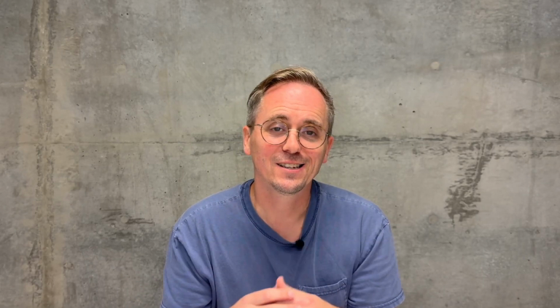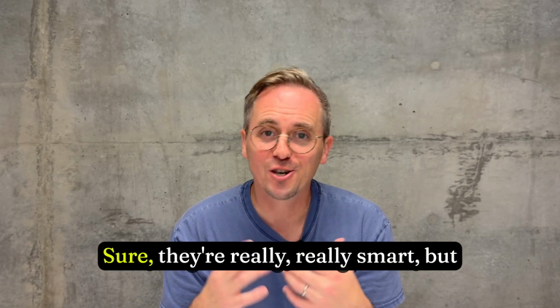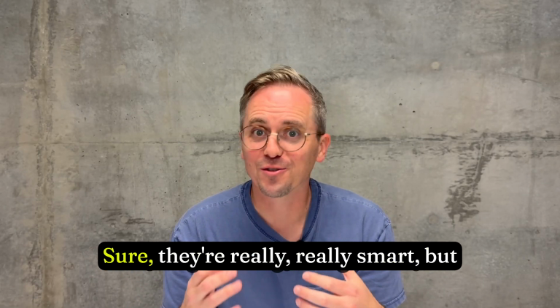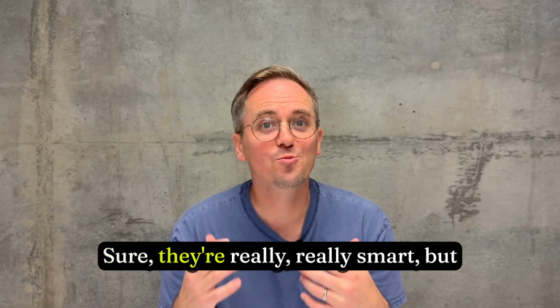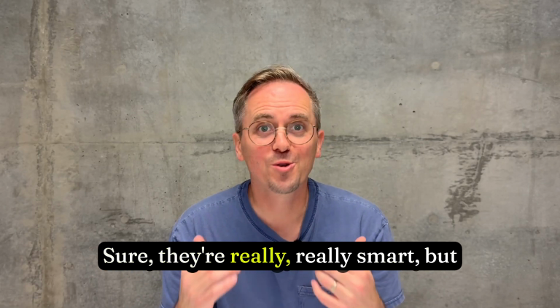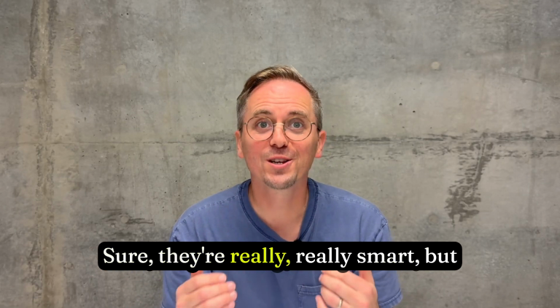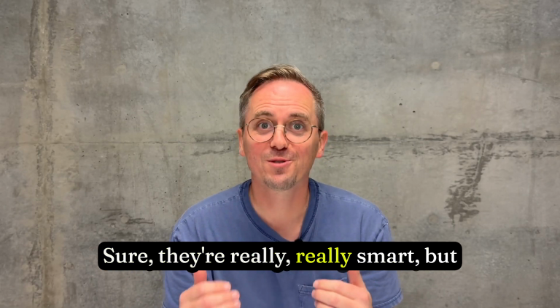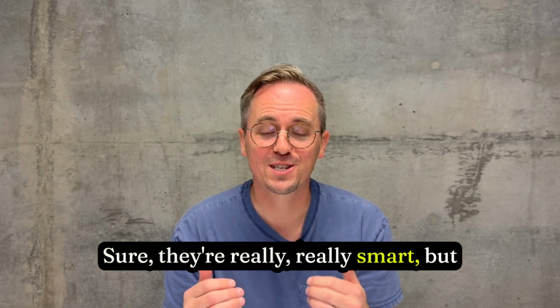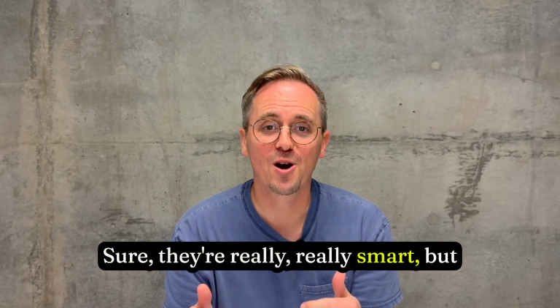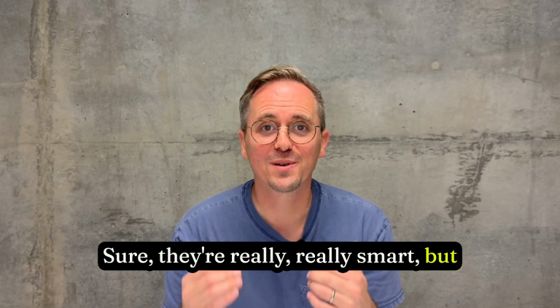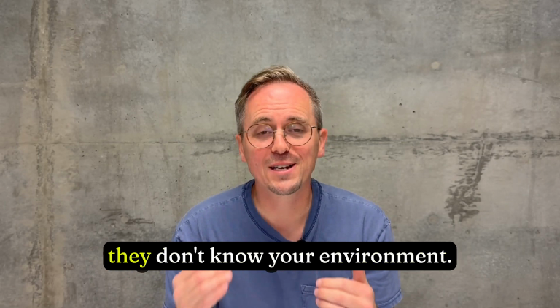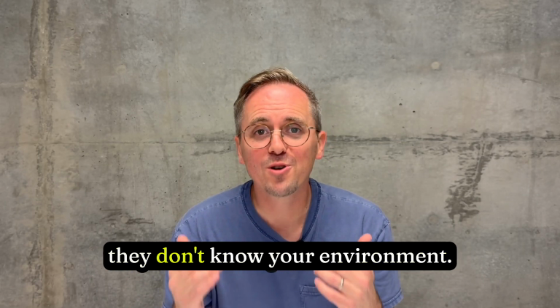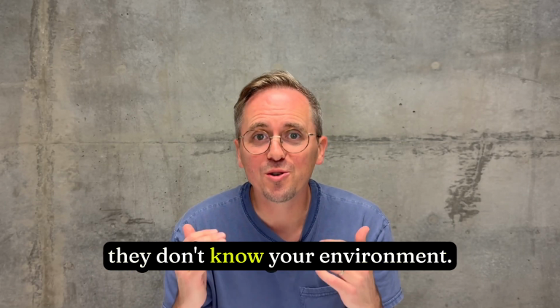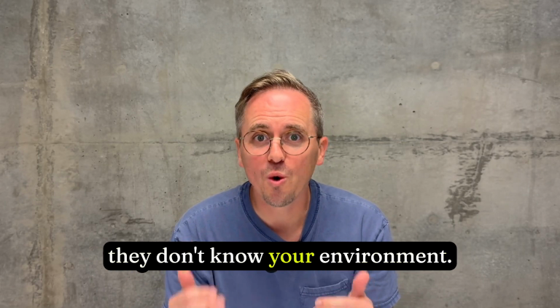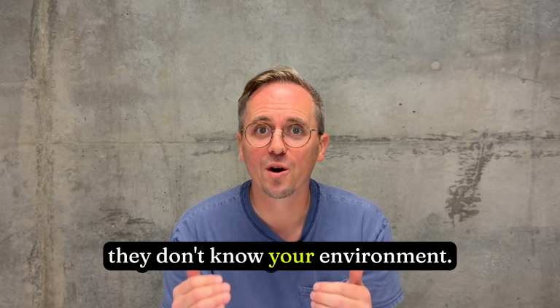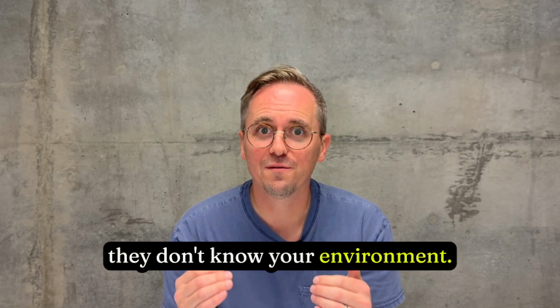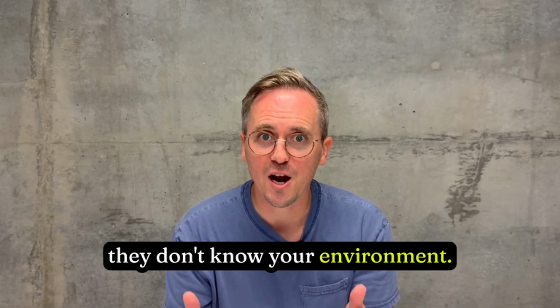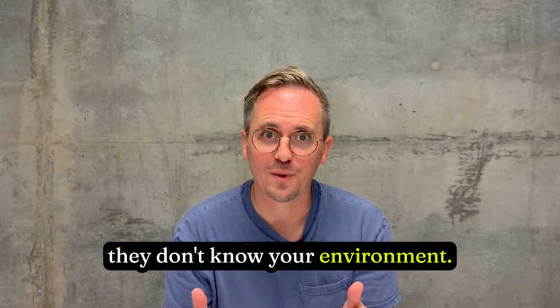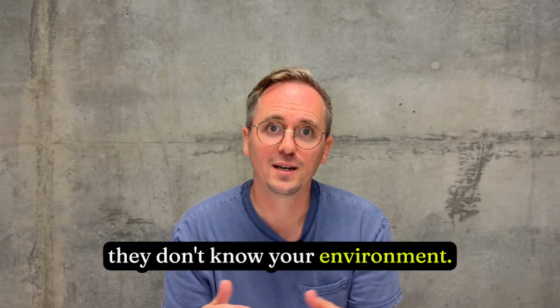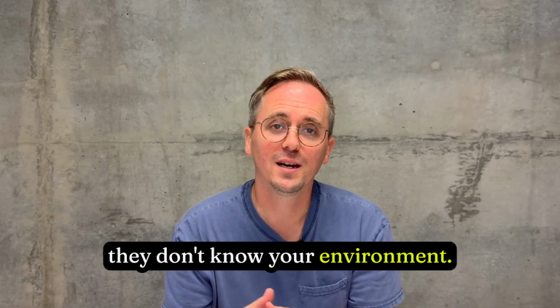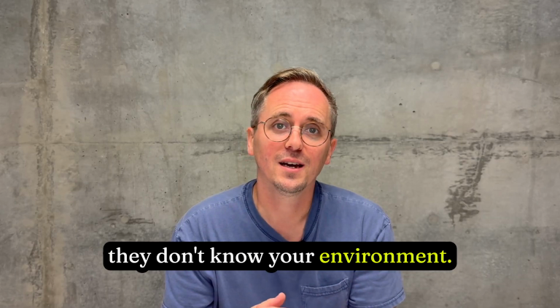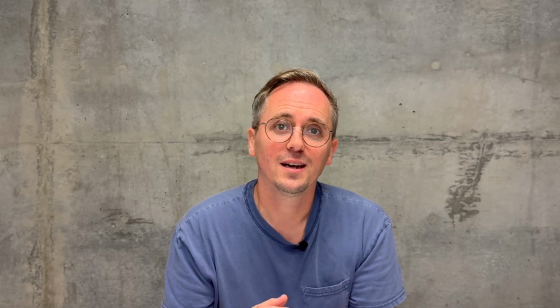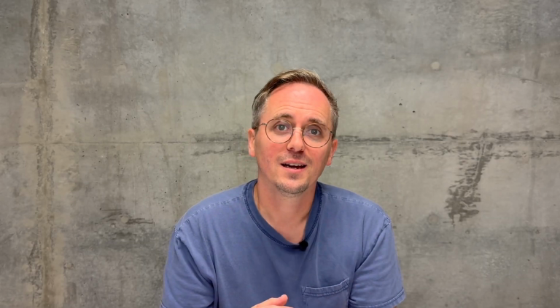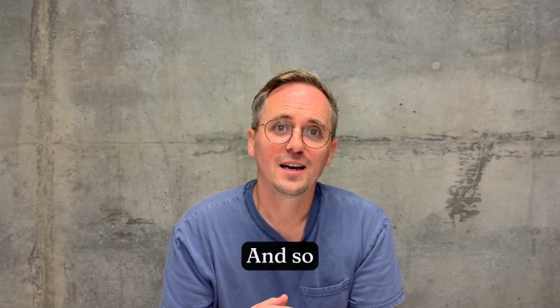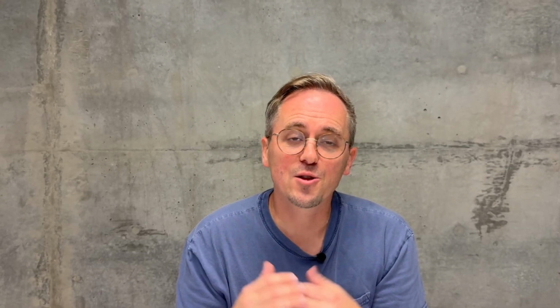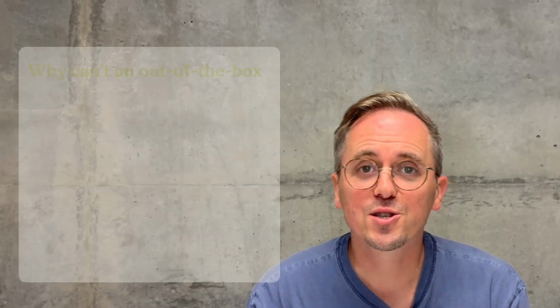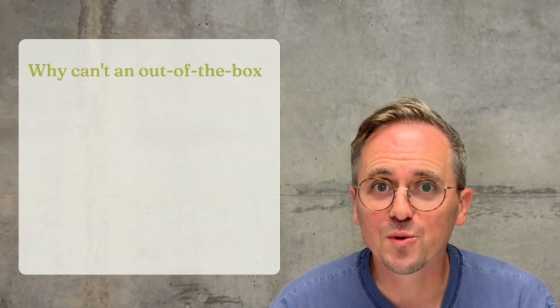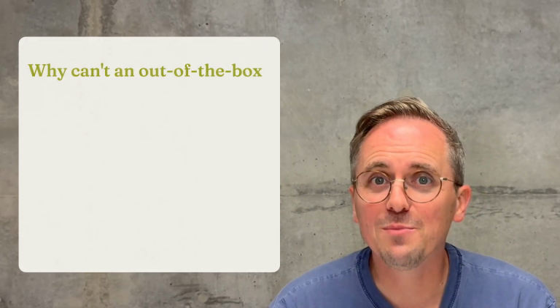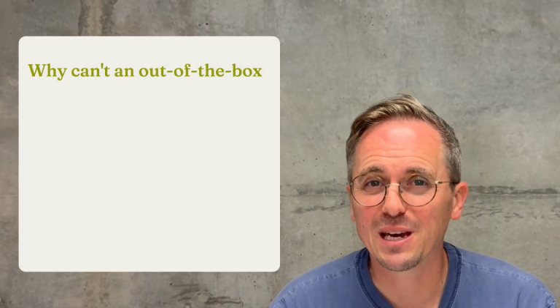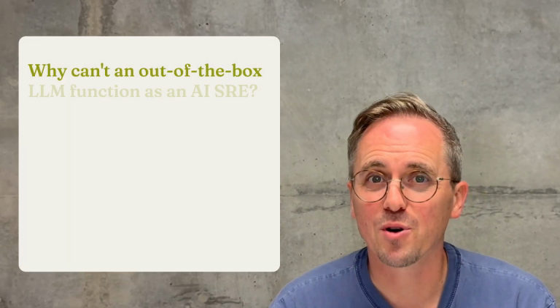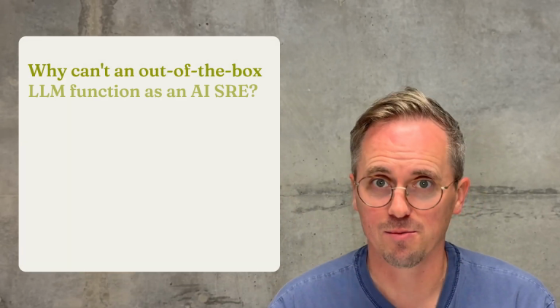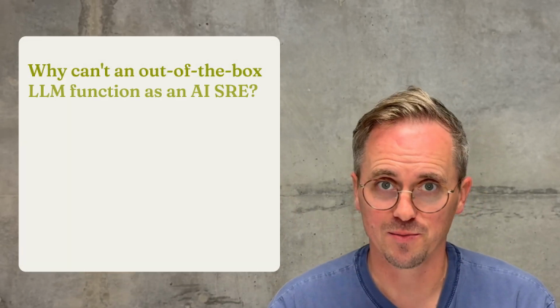Using an out-of-the-box LLM for production is like hiring a really brilliant generalist who's just never seen your actual stack. Sure, they're really smart, but they don't know your environment. And so there are three big problems.